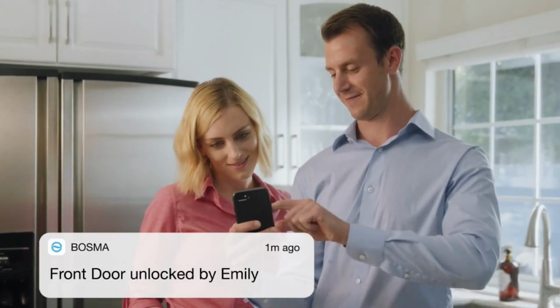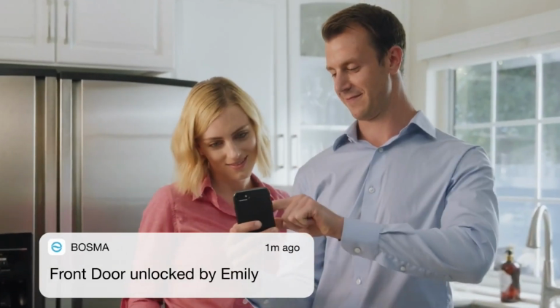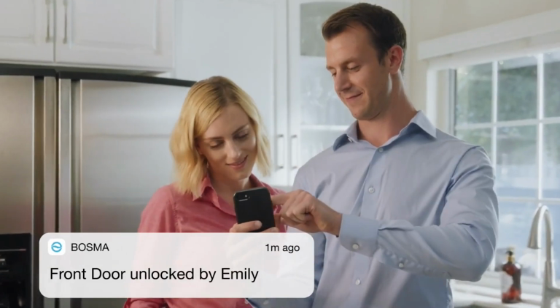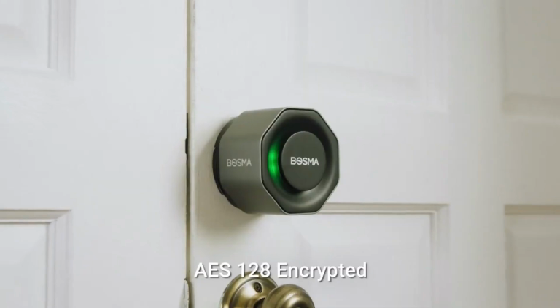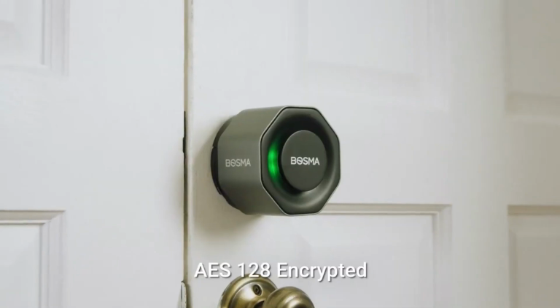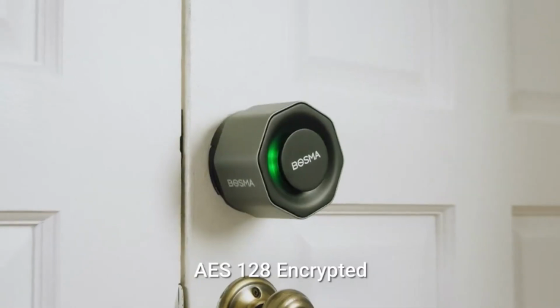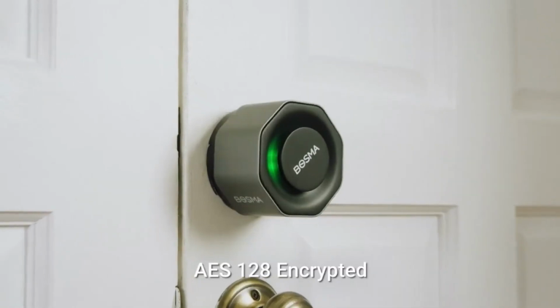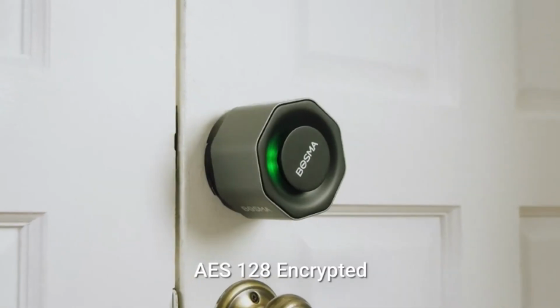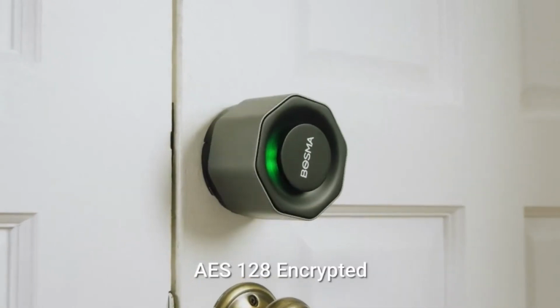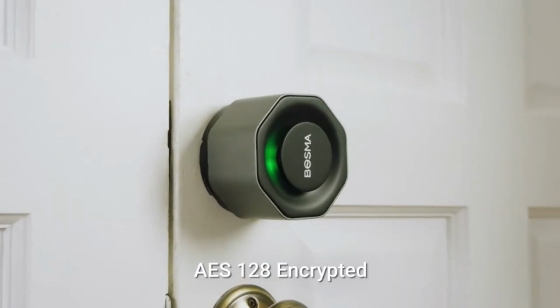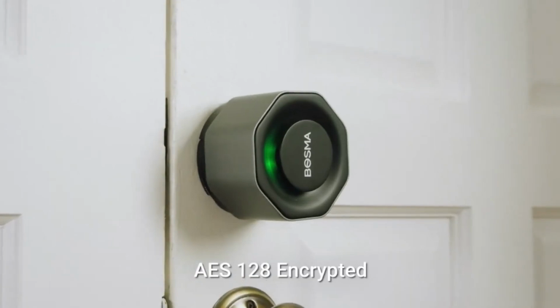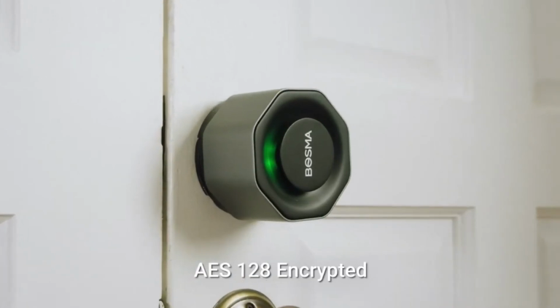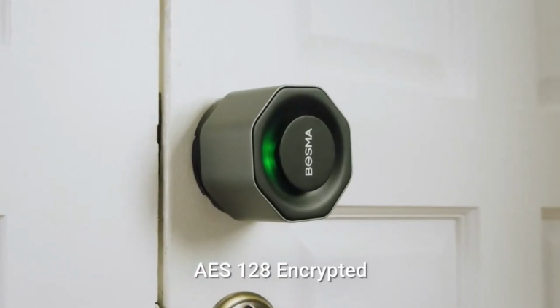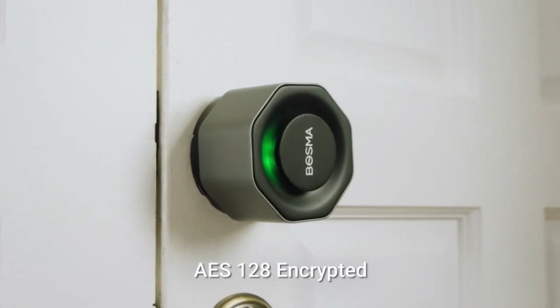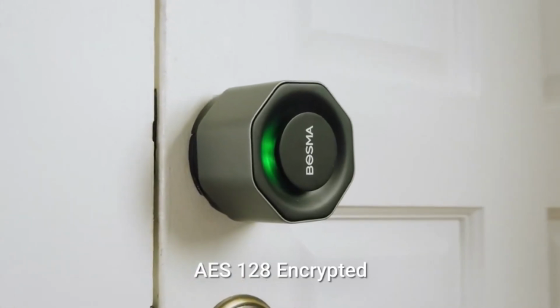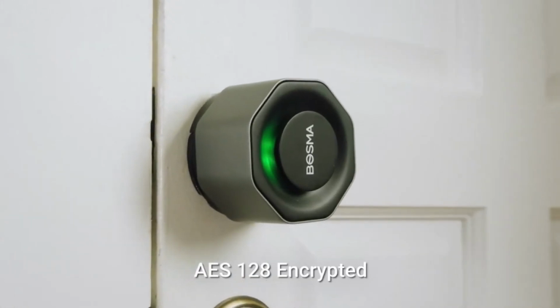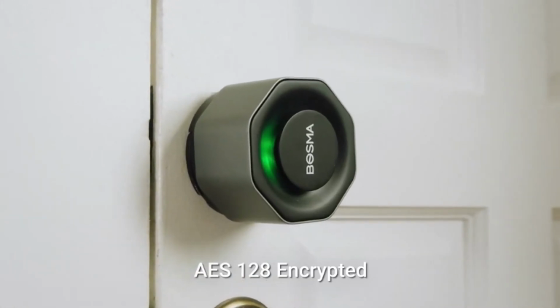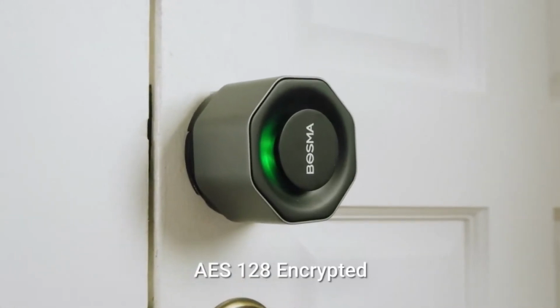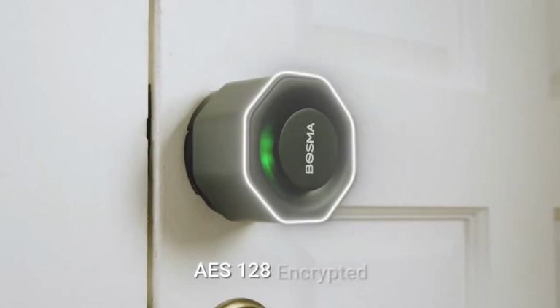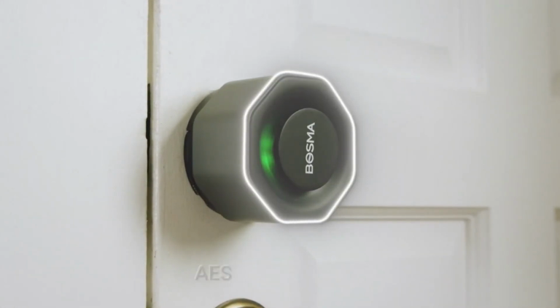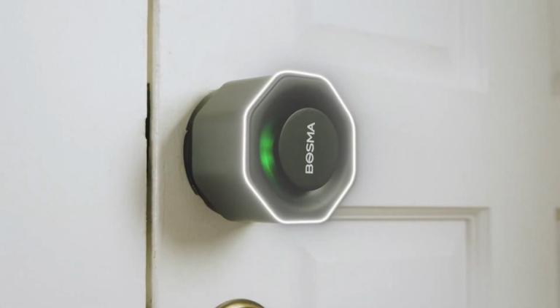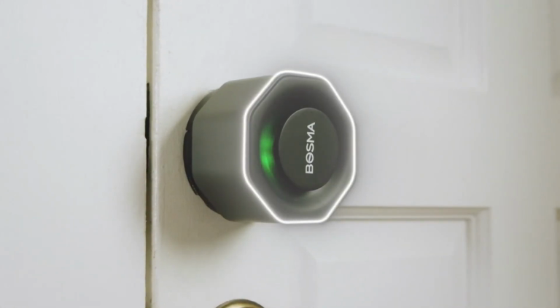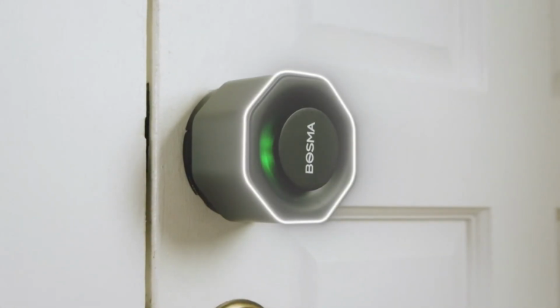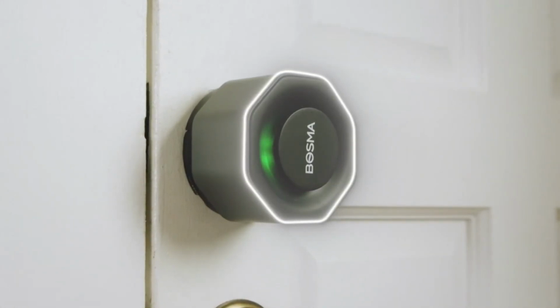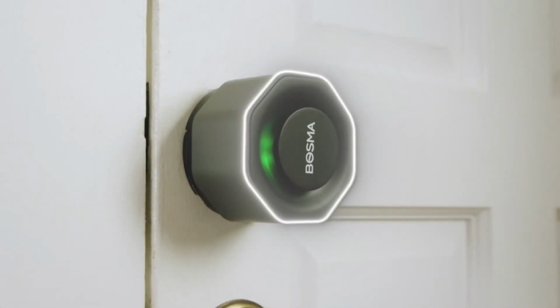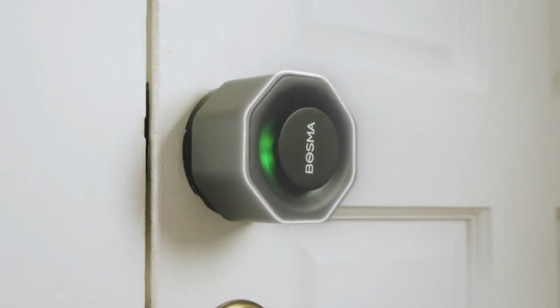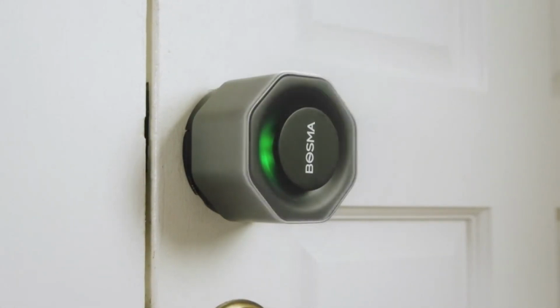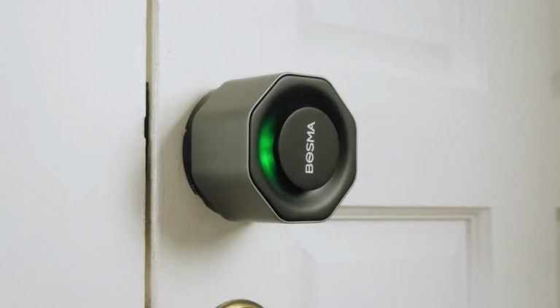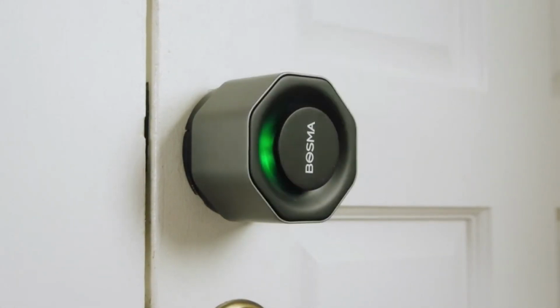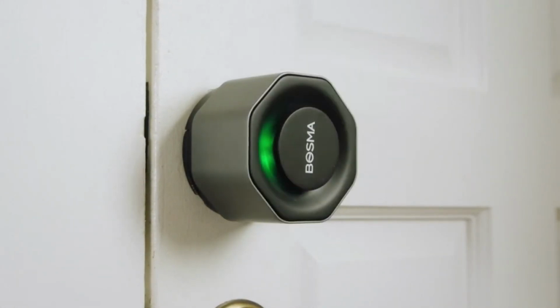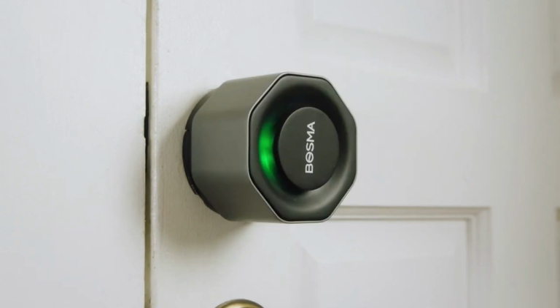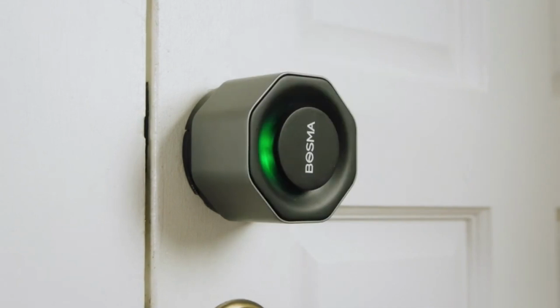With the Bosma Aegis Smart Lock, you can enjoy the convenience and security of a smart home without compromising your existing door hardware.